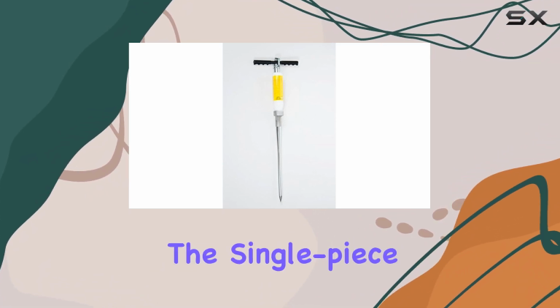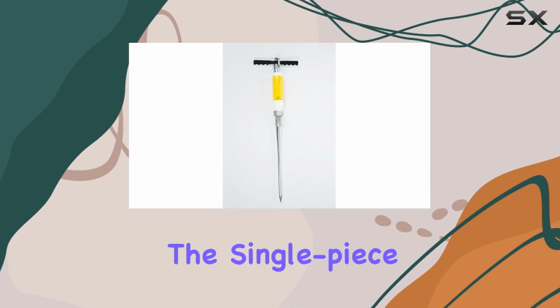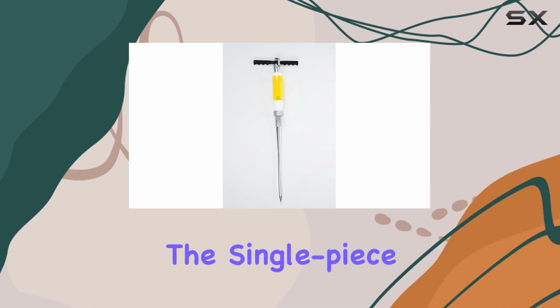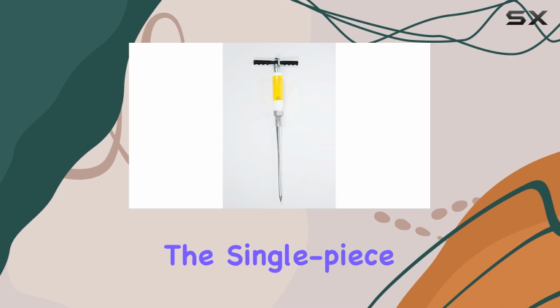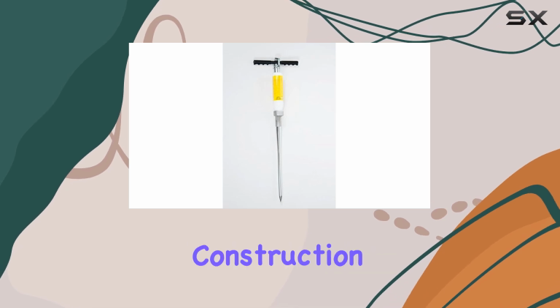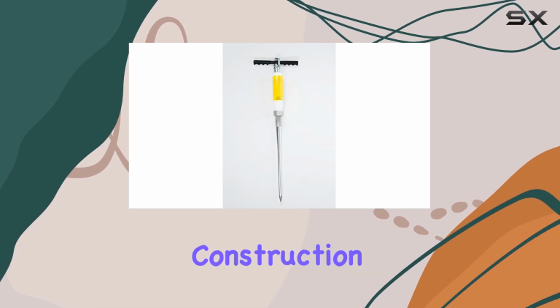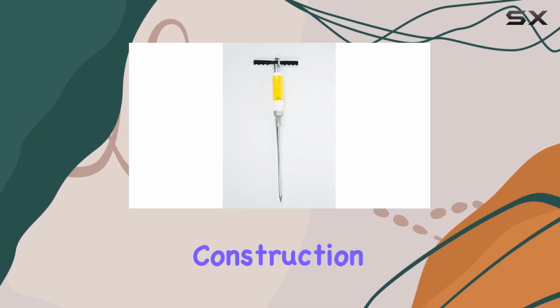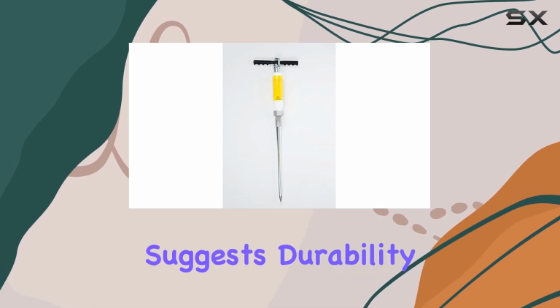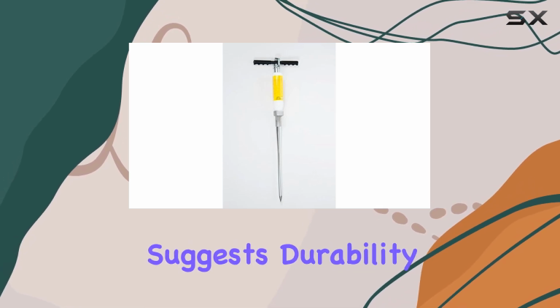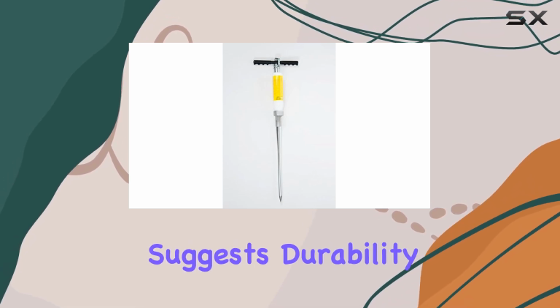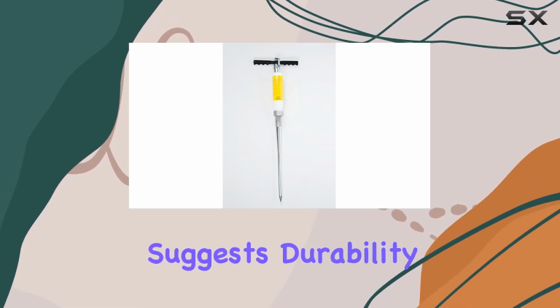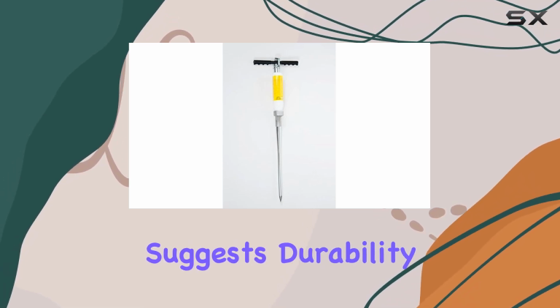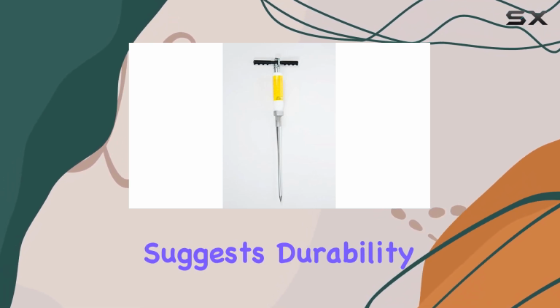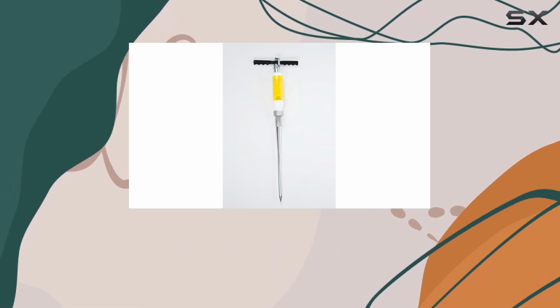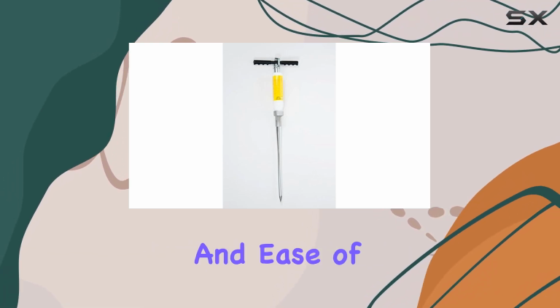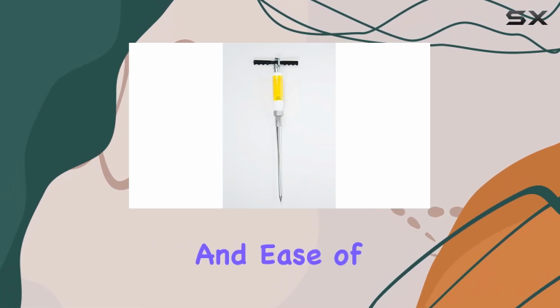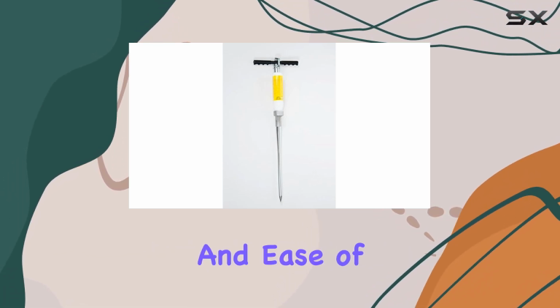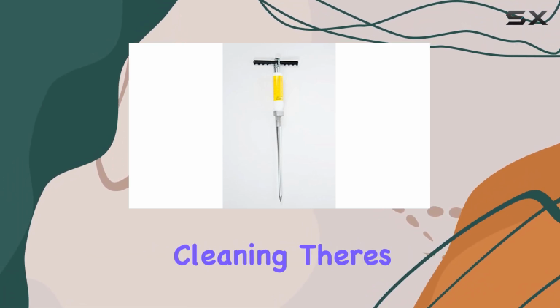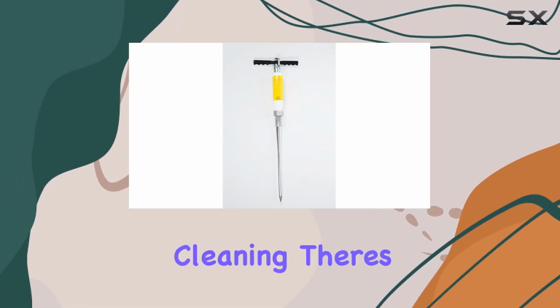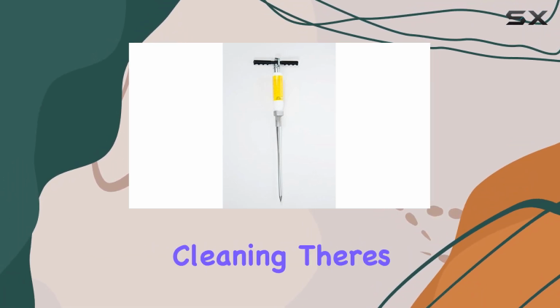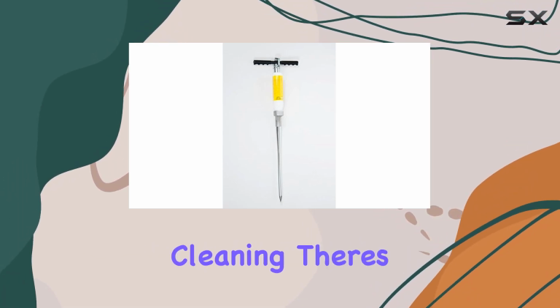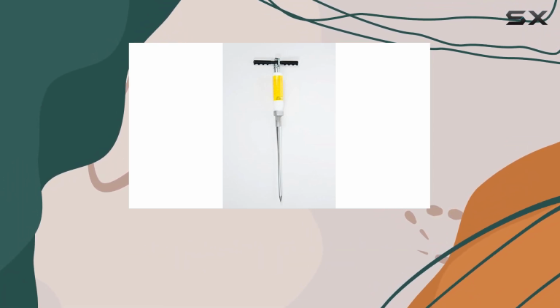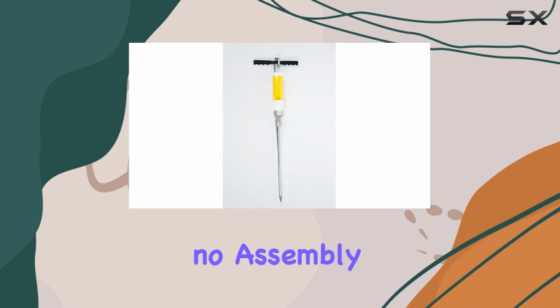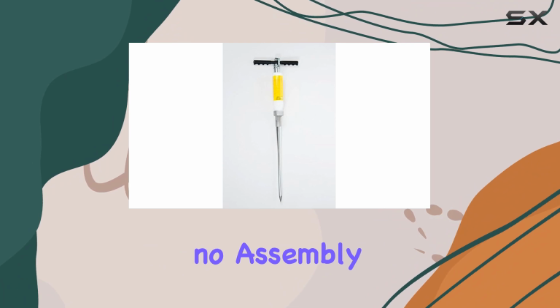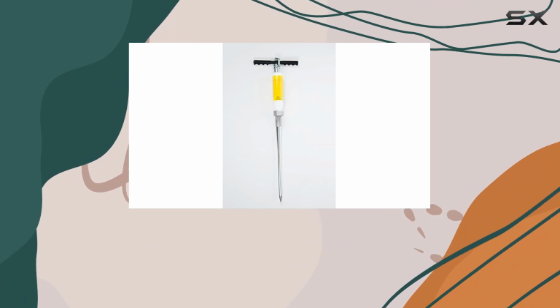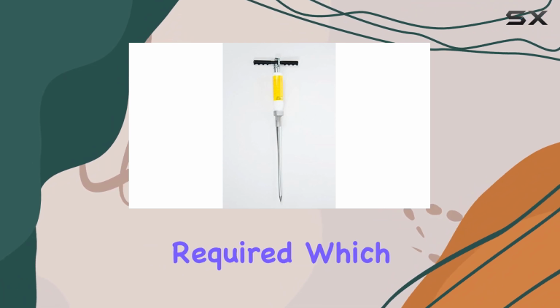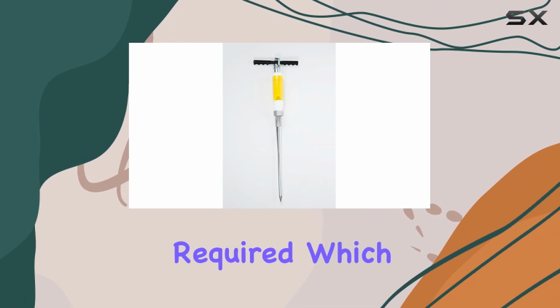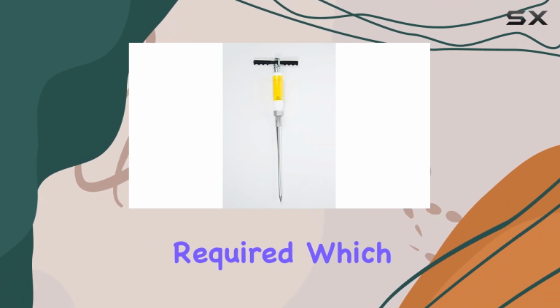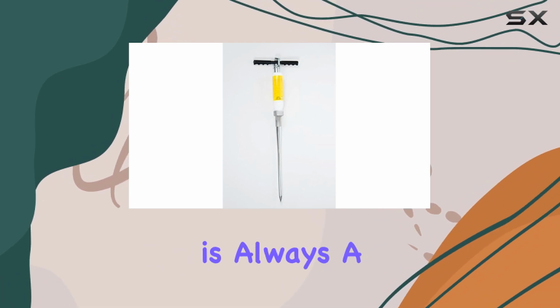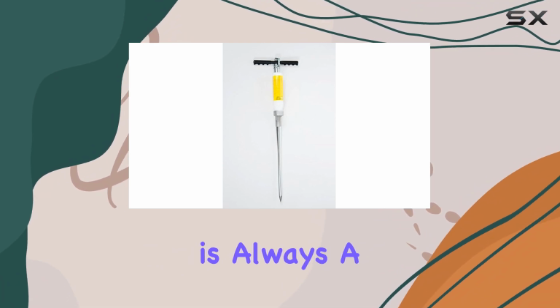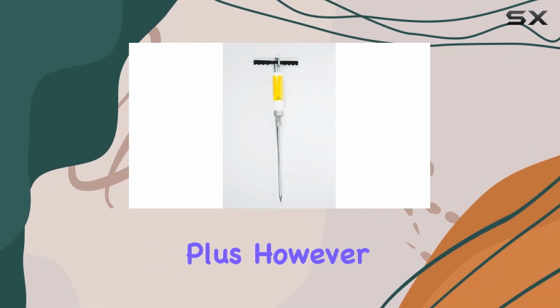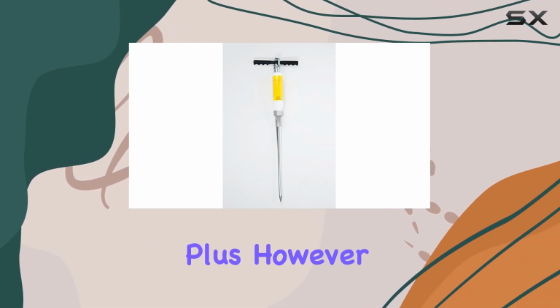The single-piece construction suggests durability and ease of cleaning. There's no assembly required, which is always a plus.